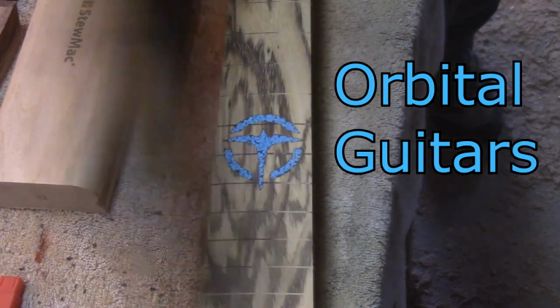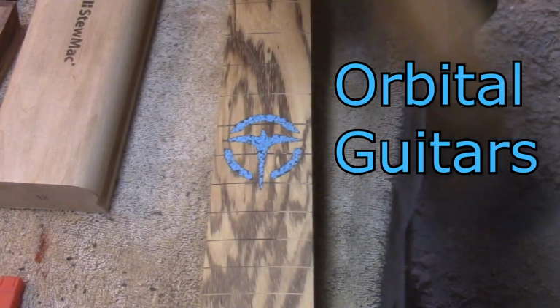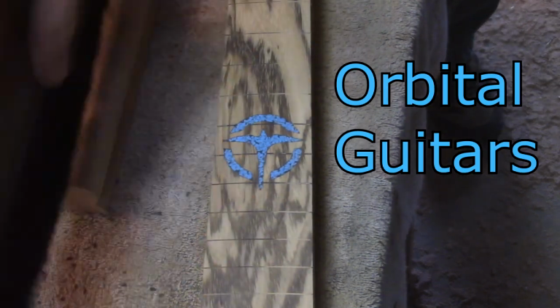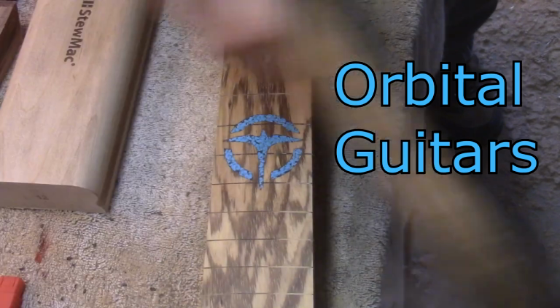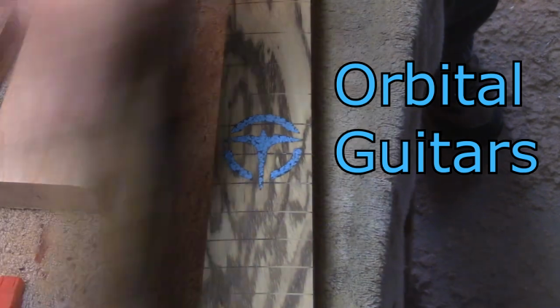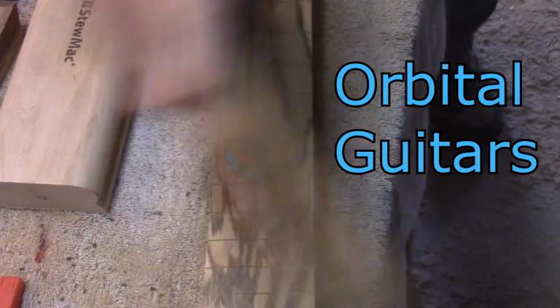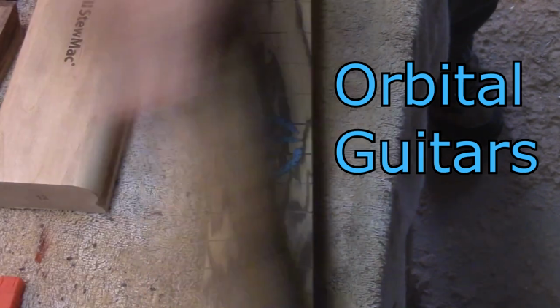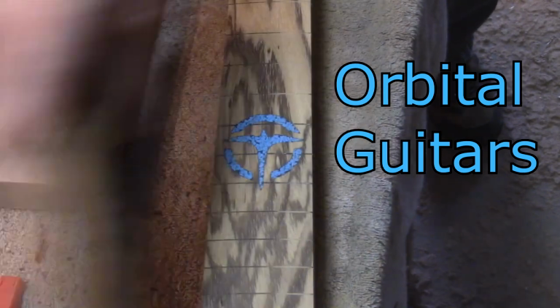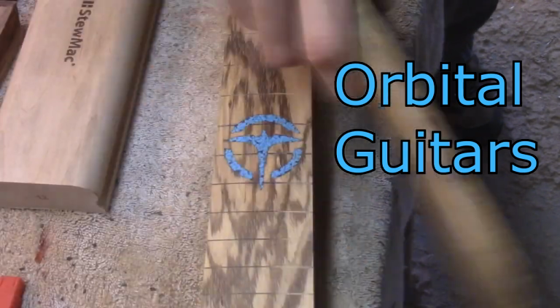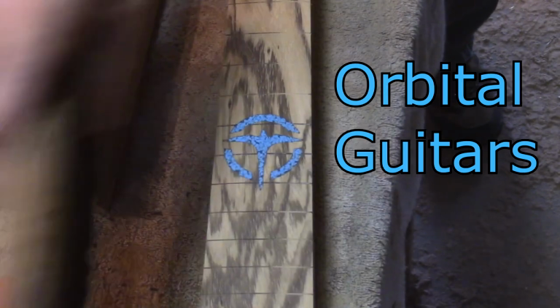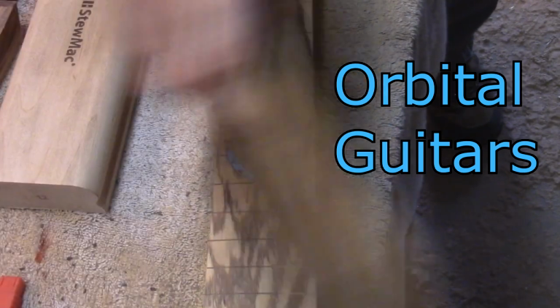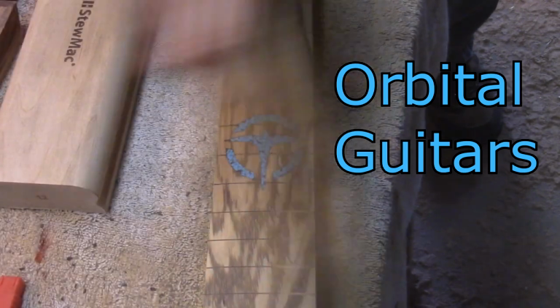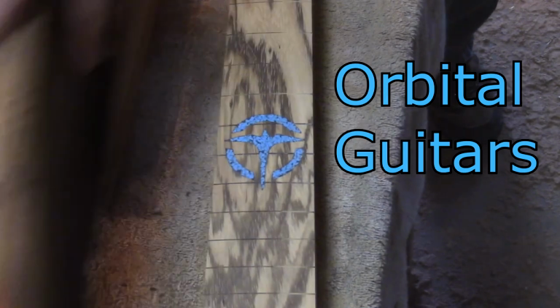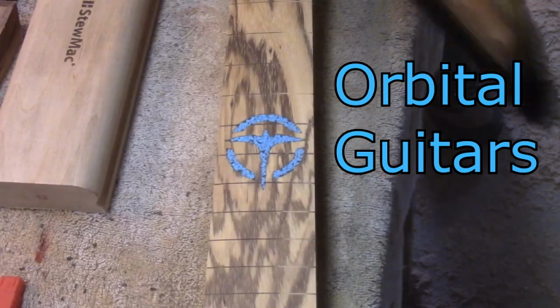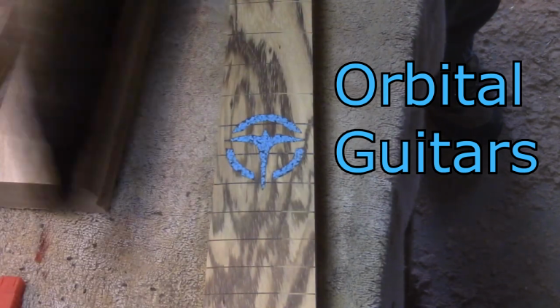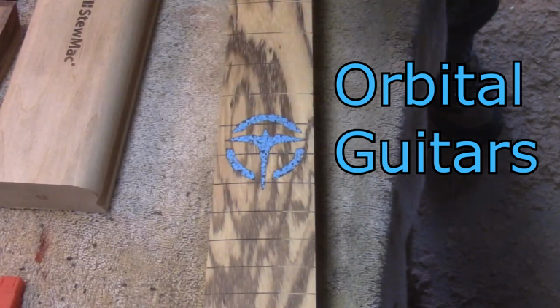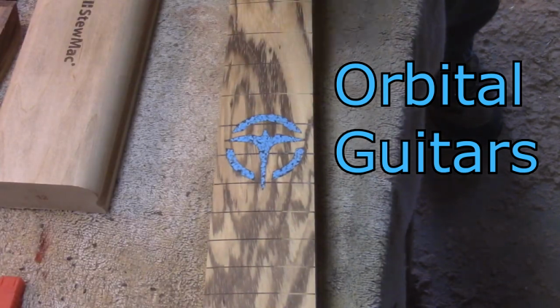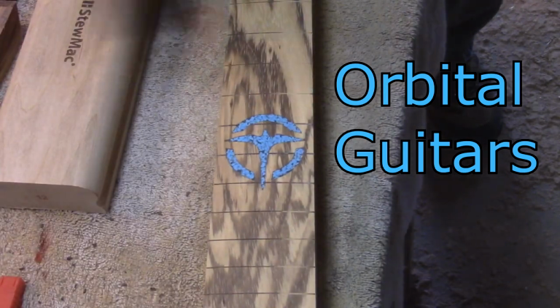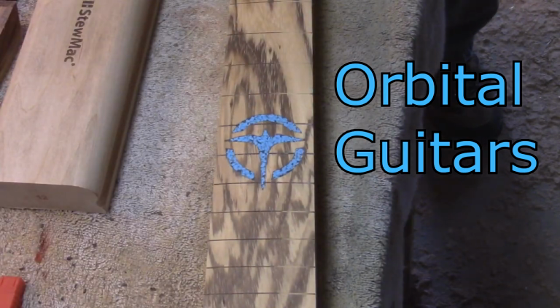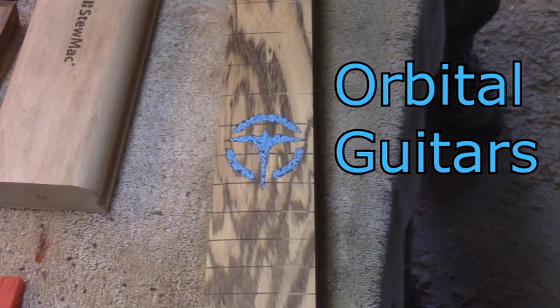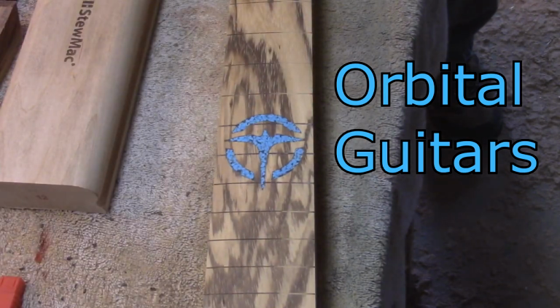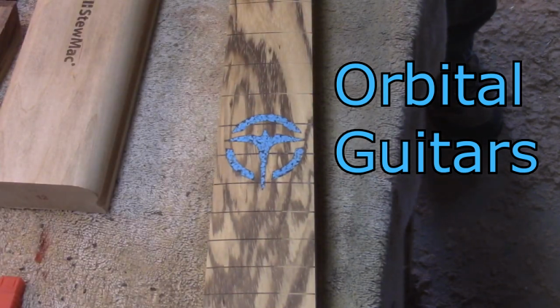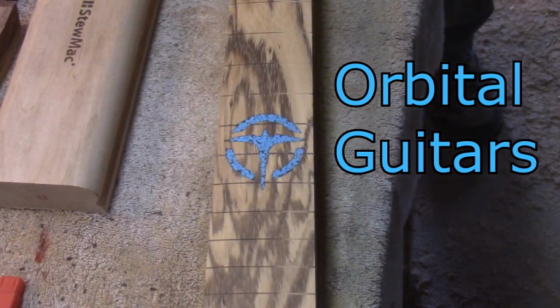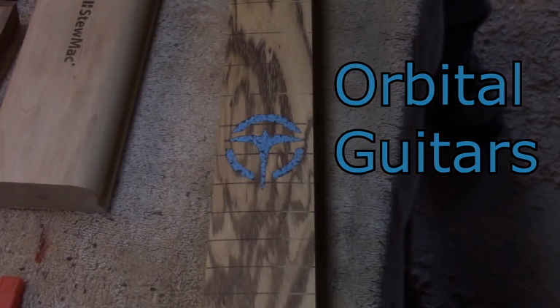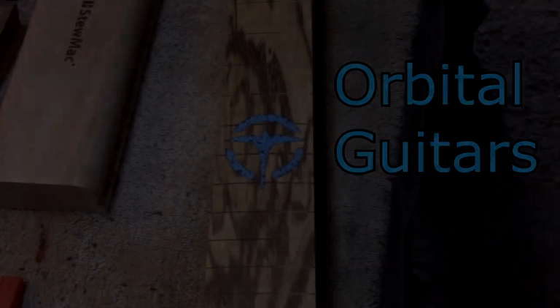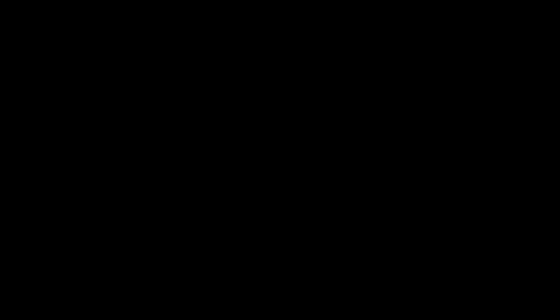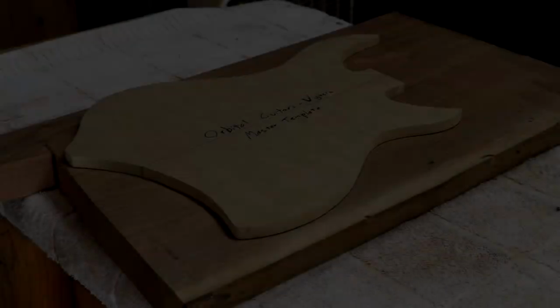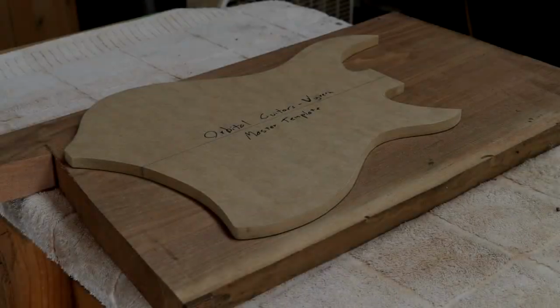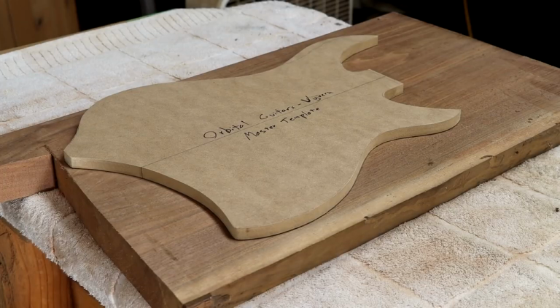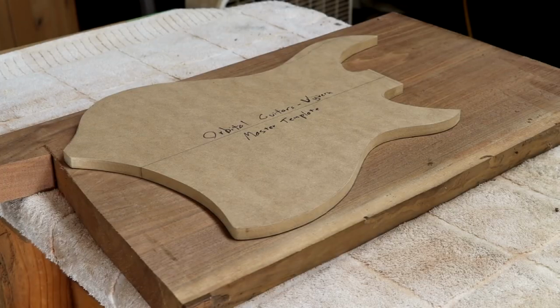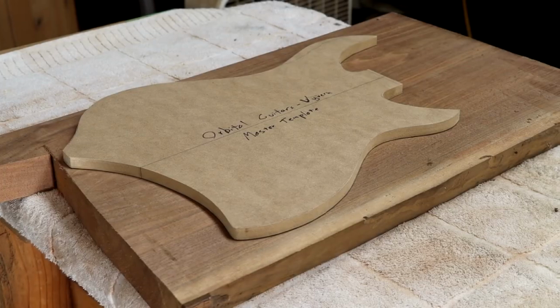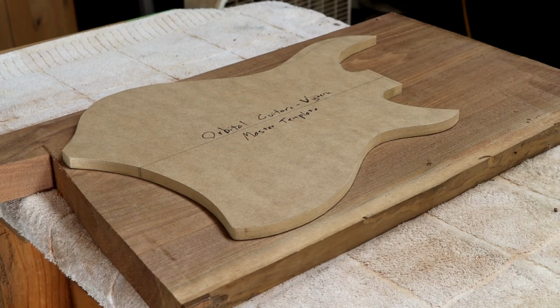Hello, this is Dan with Orbital Guitars and welcome to part two of the All Walnut Wyvern build.